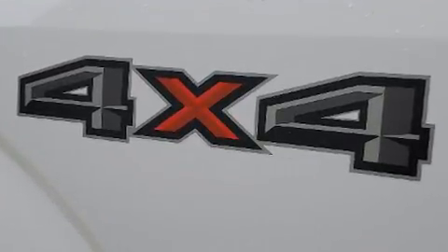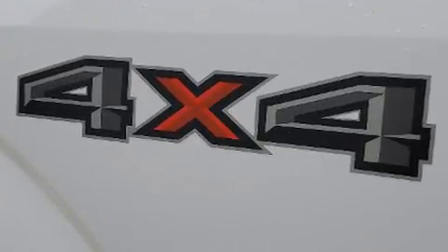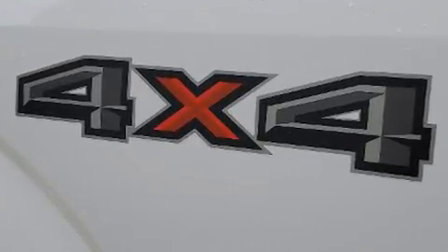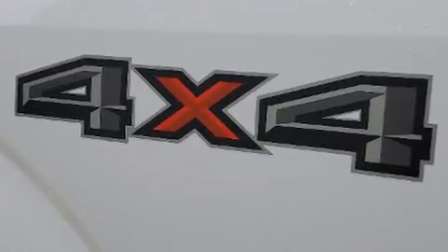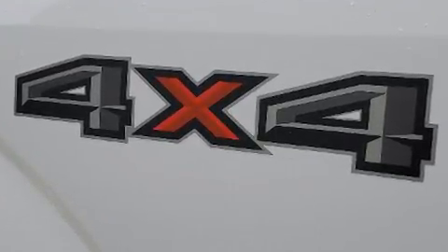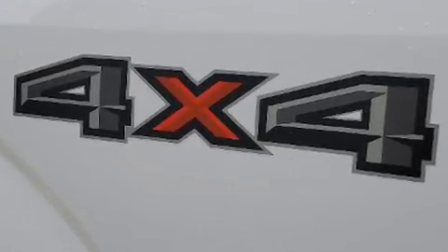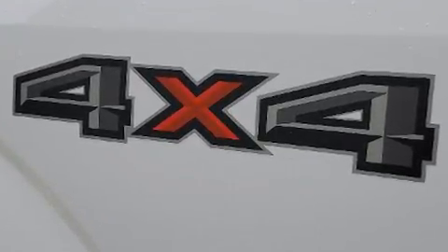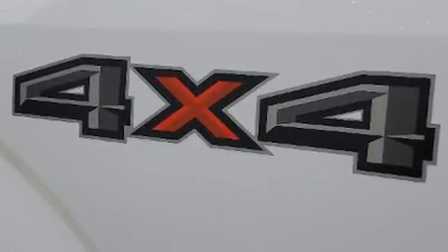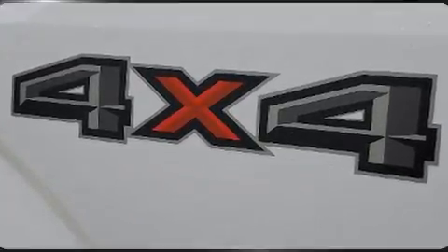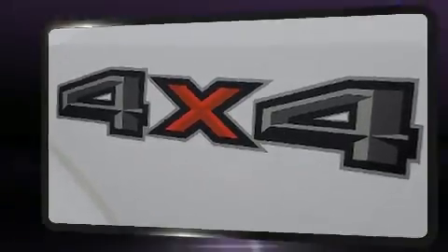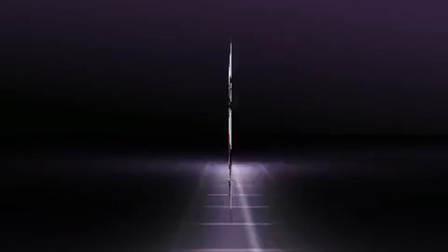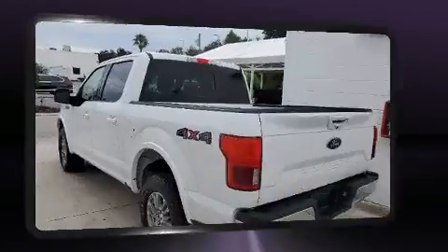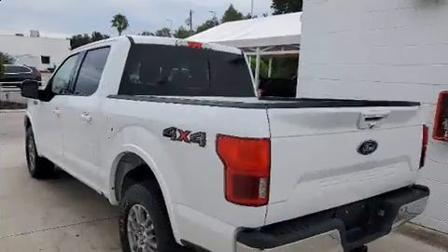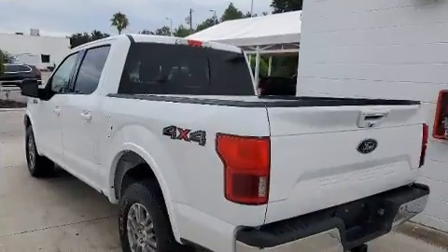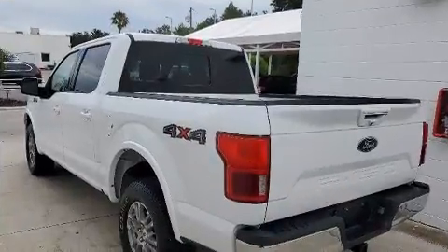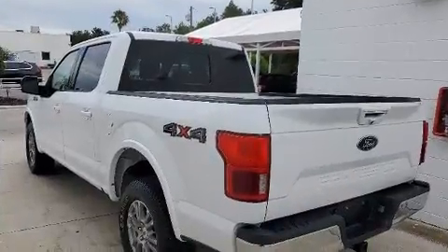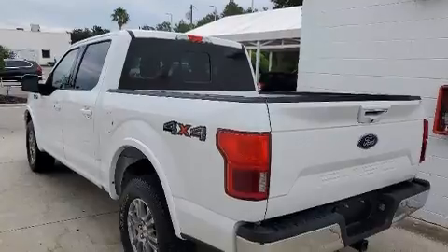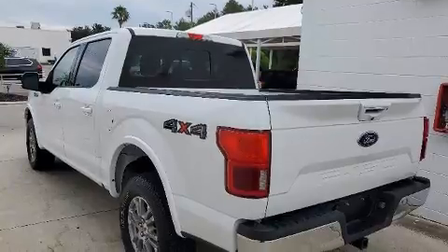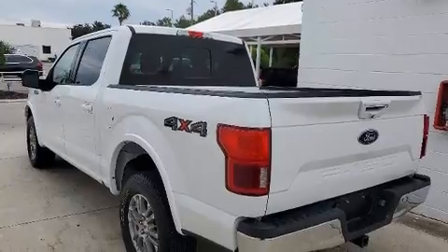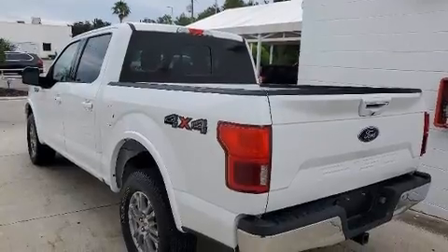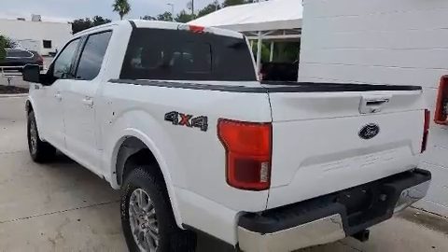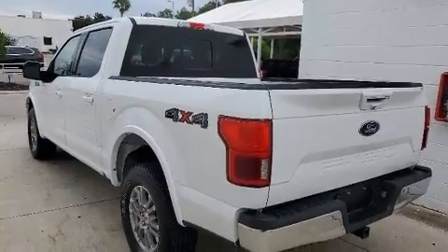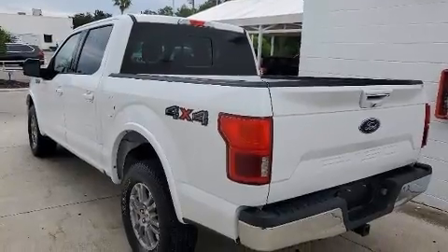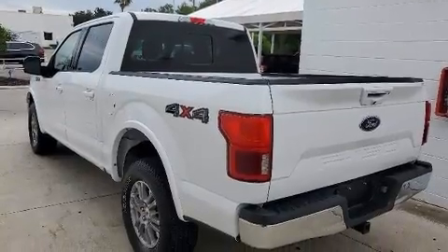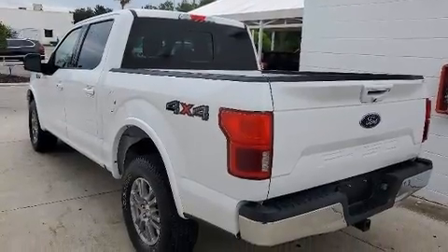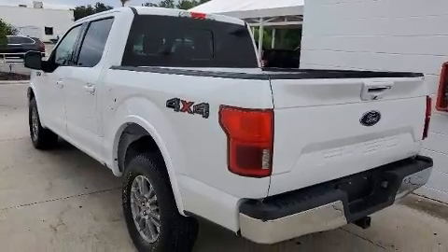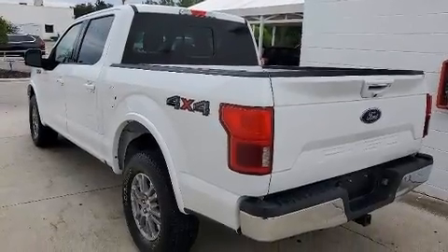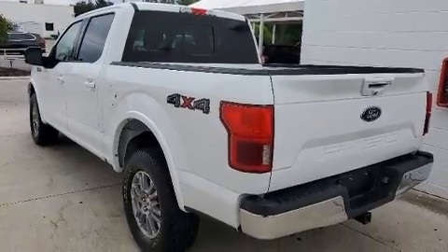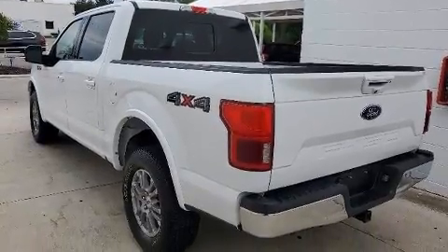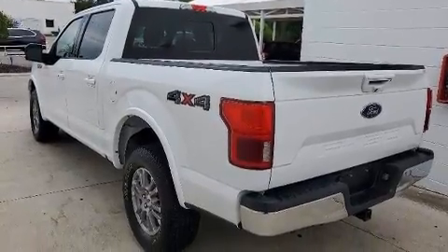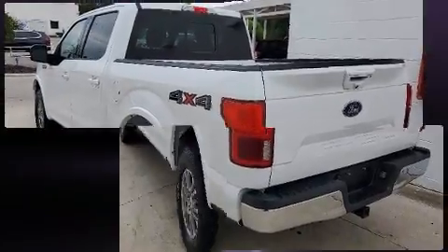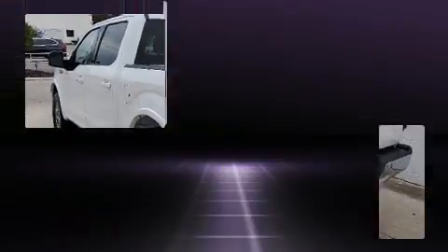It features an automatic transmission, four-wheel drive, and a 5-liter, 8-cylinder engine.